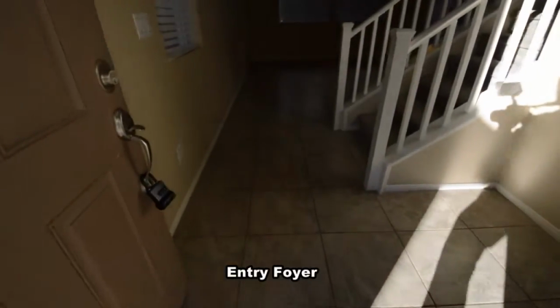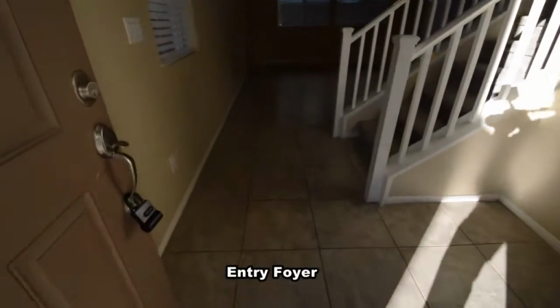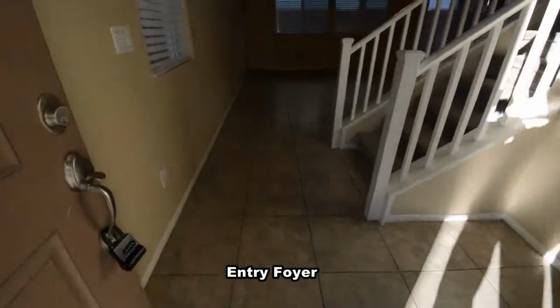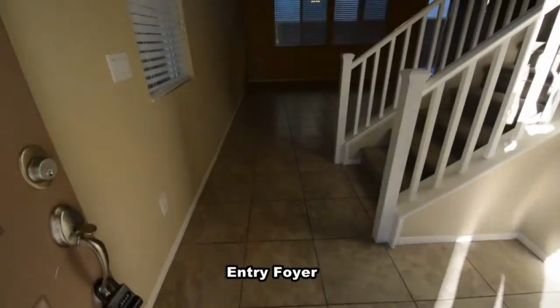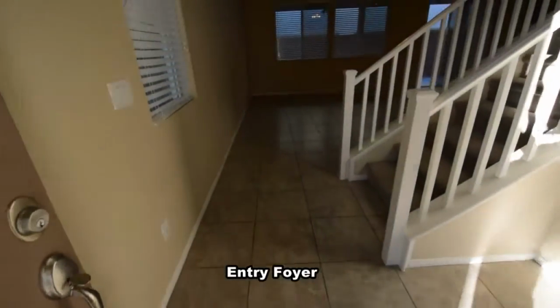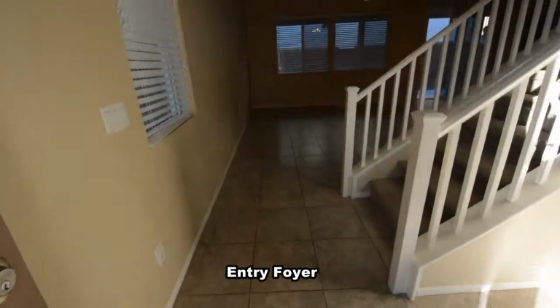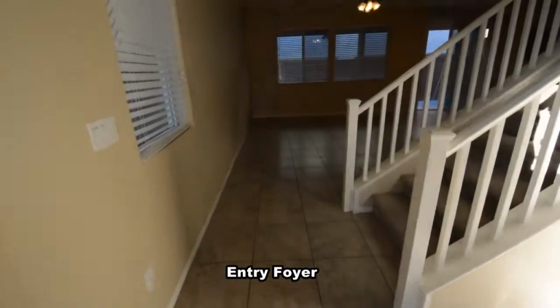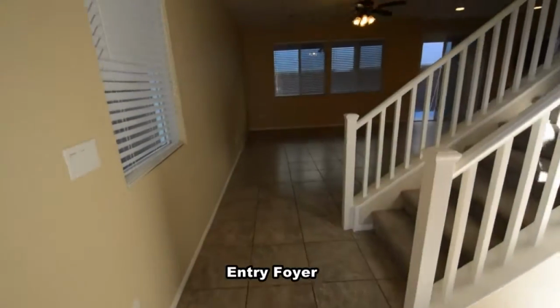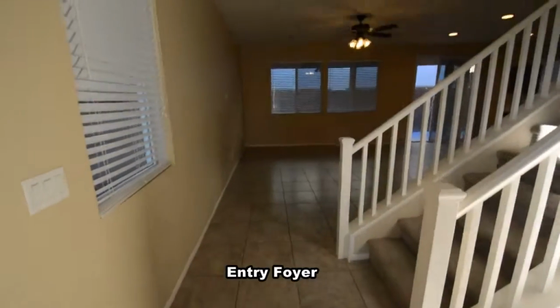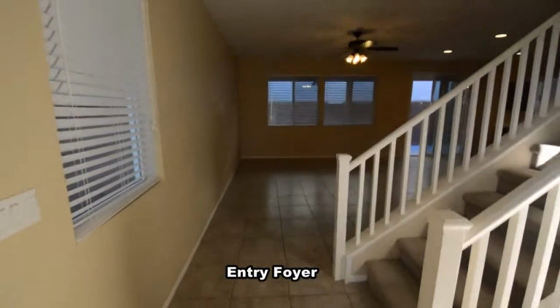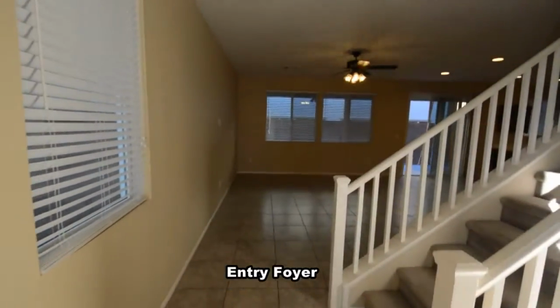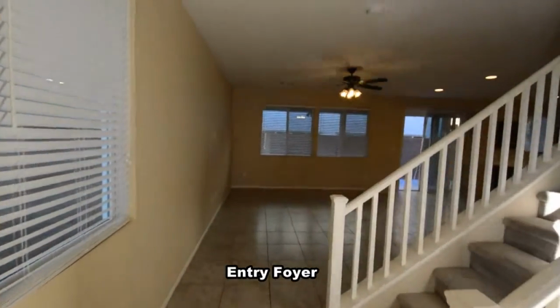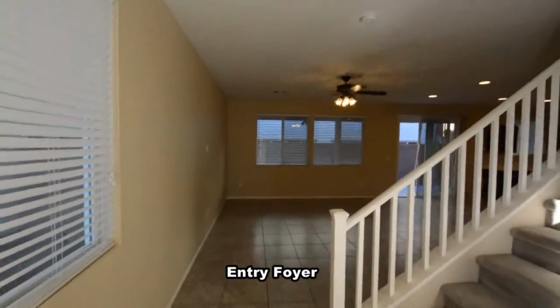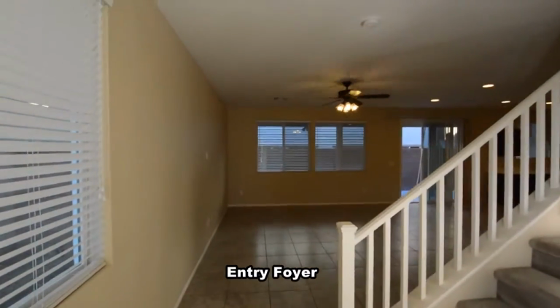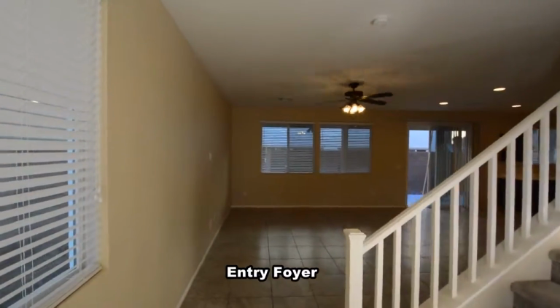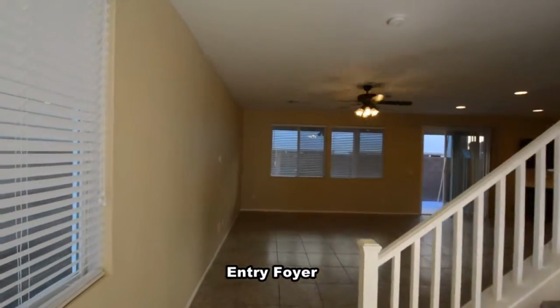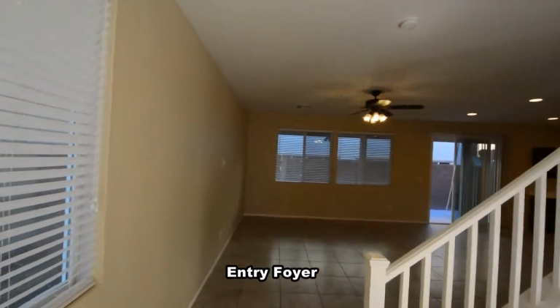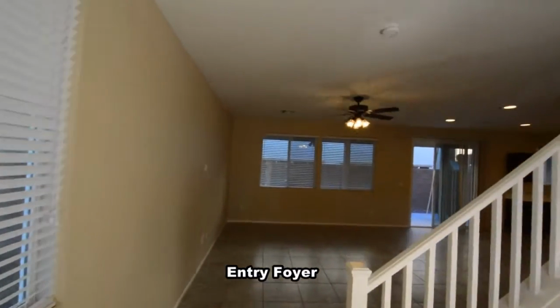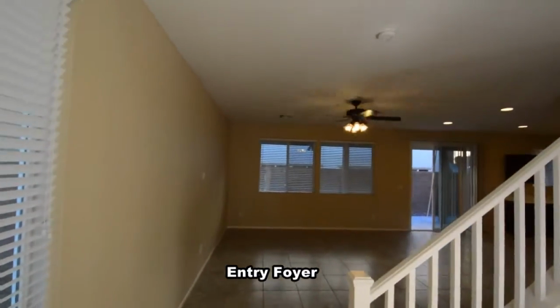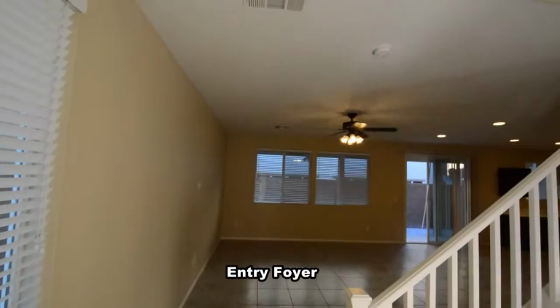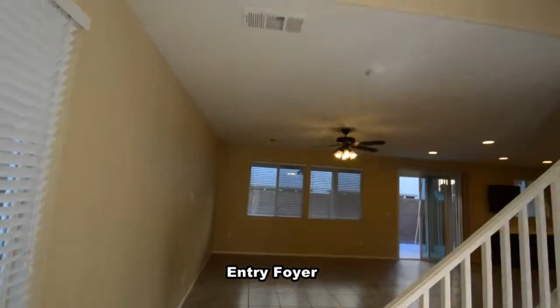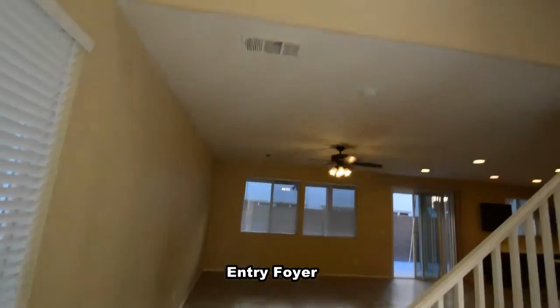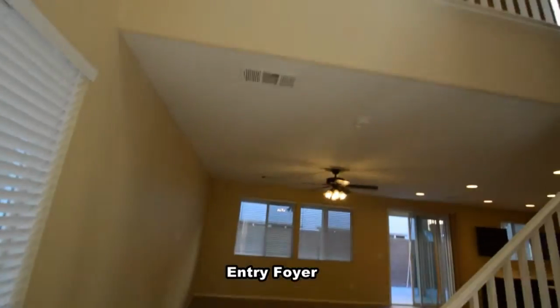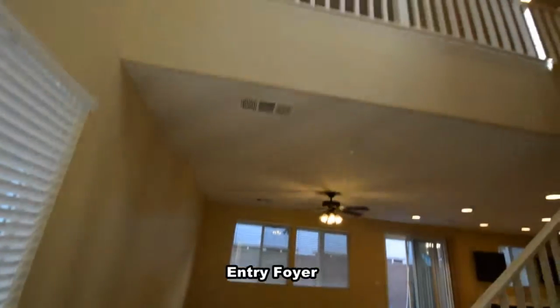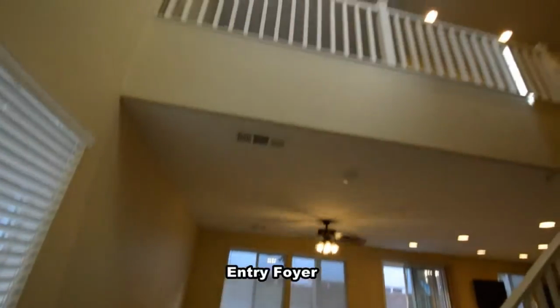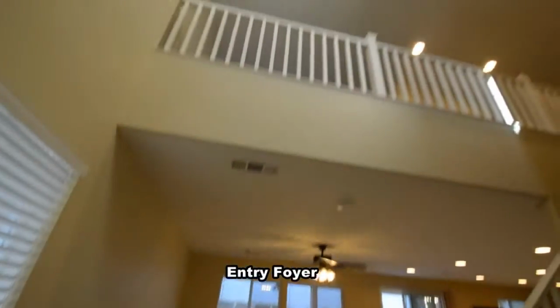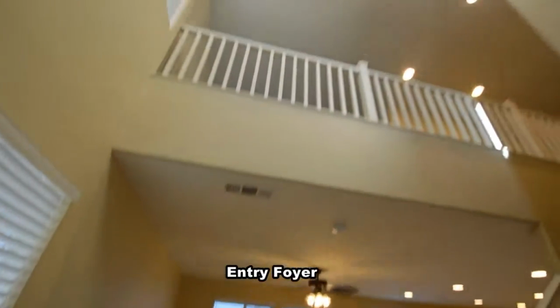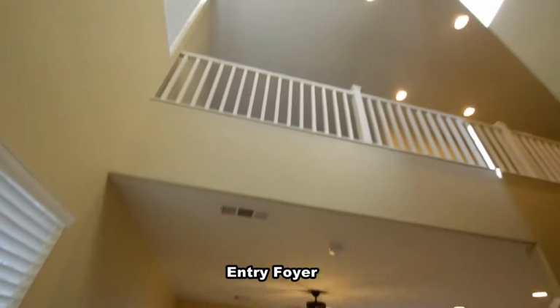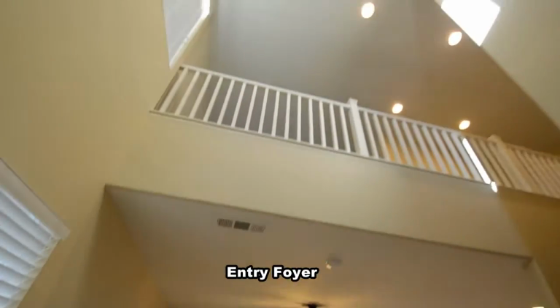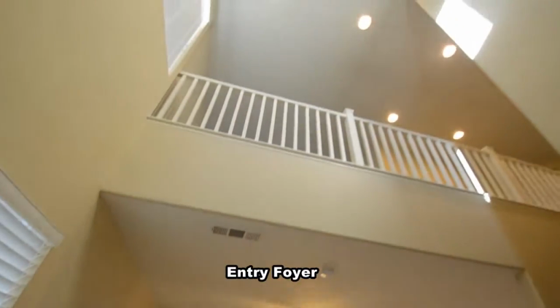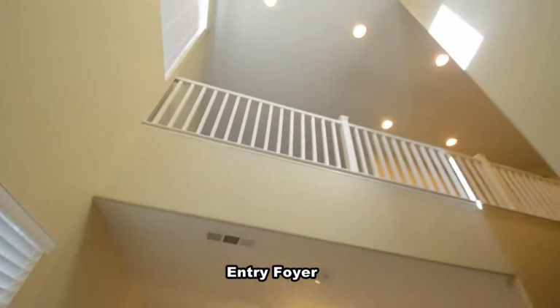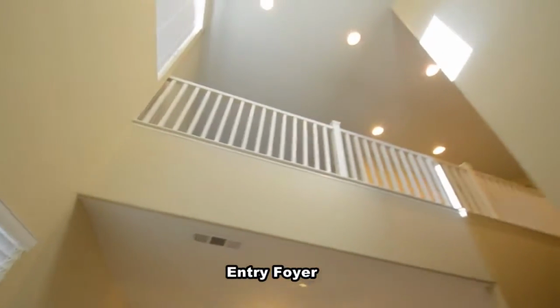The home features three bedrooms with a loft upstairs, with an open floor plan downstairs and a den.